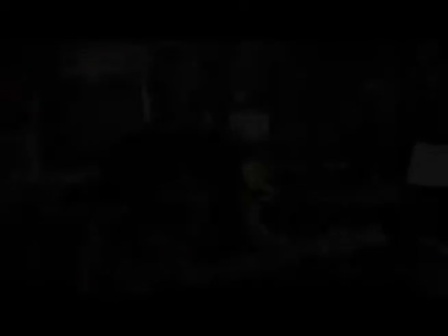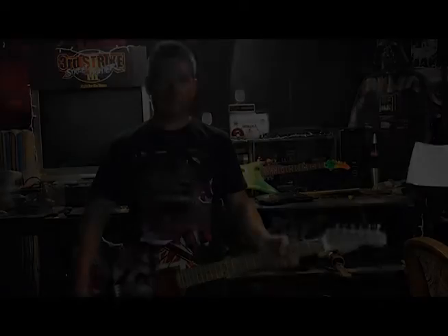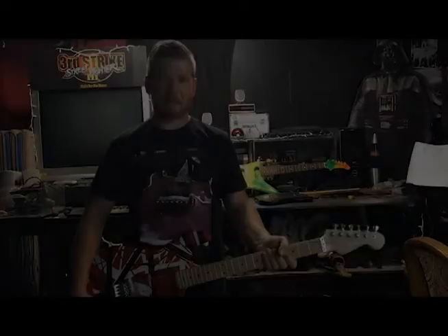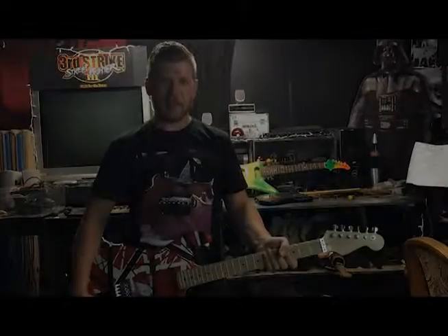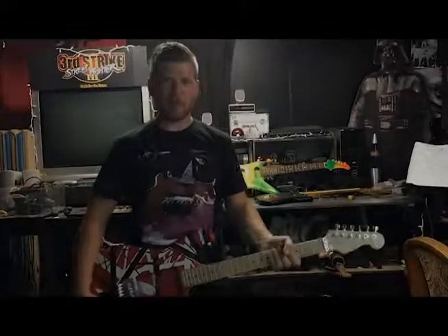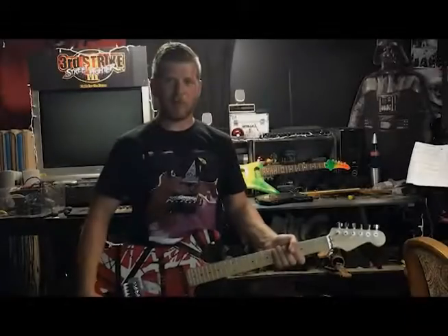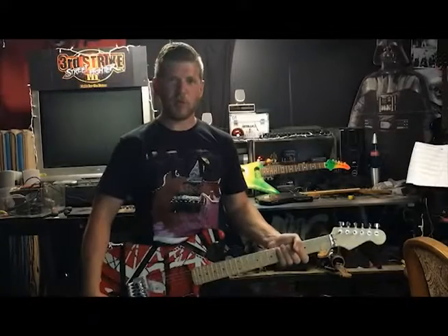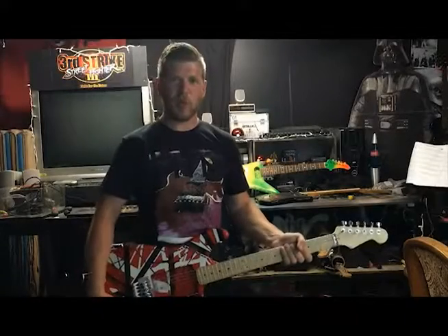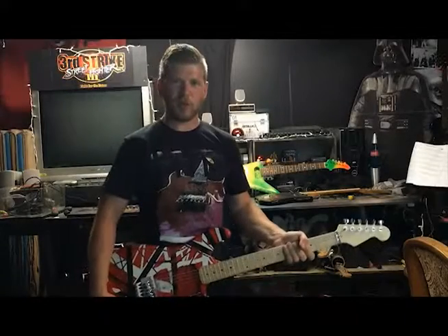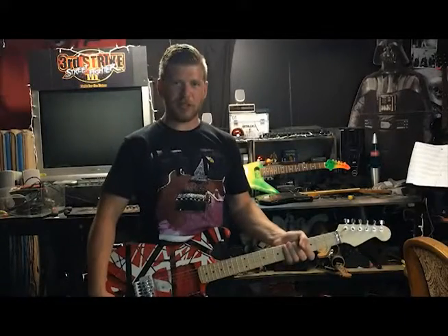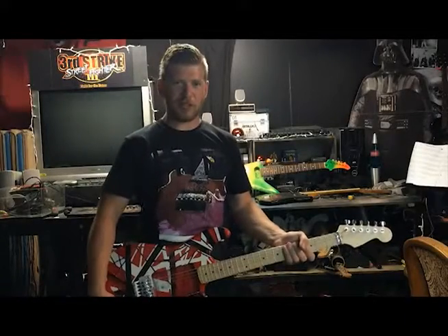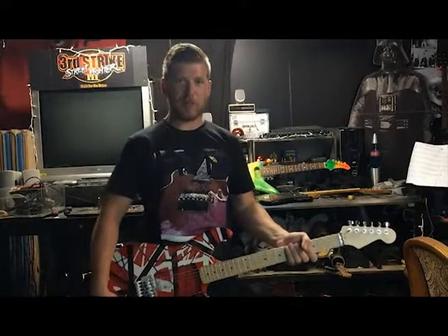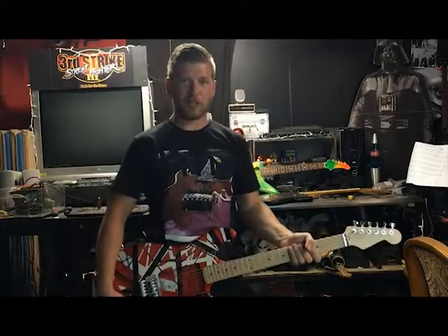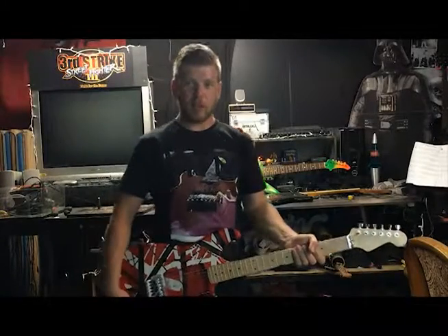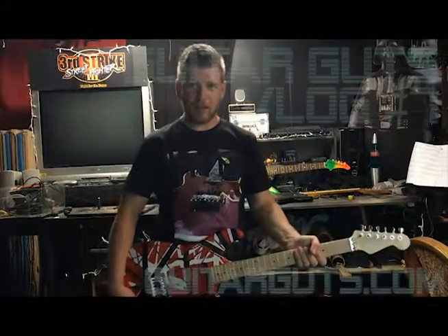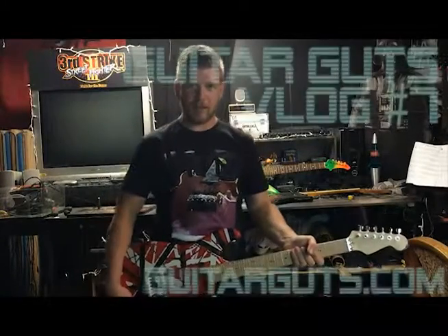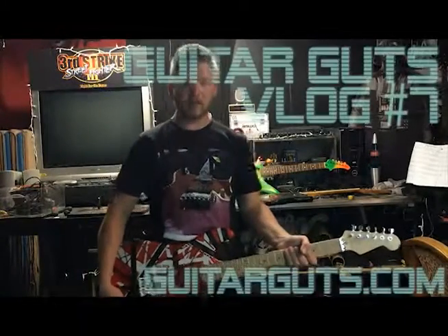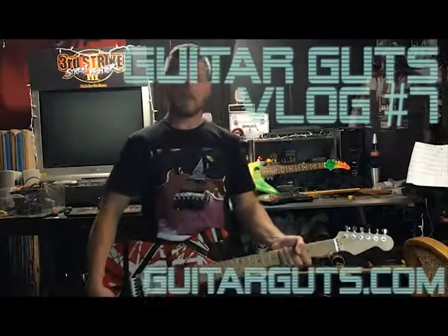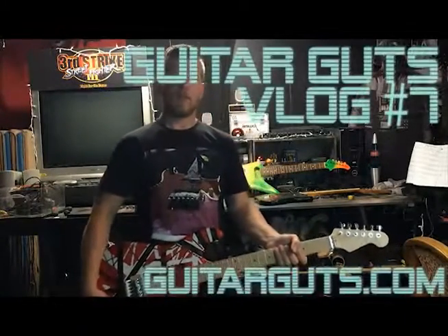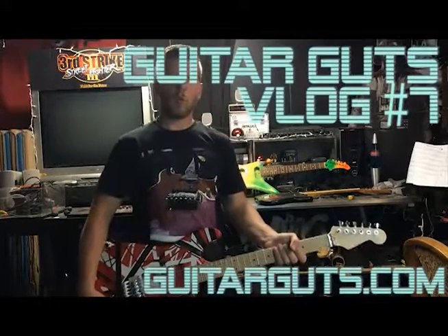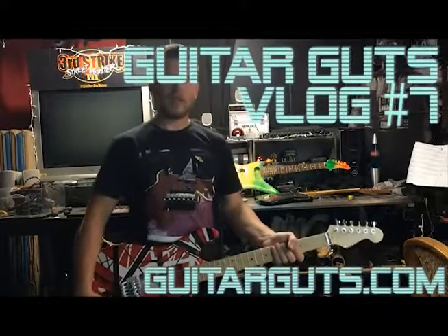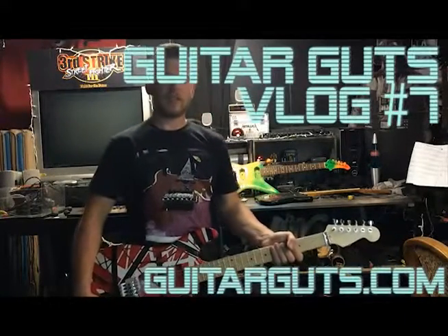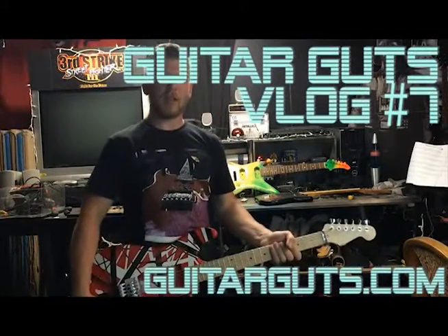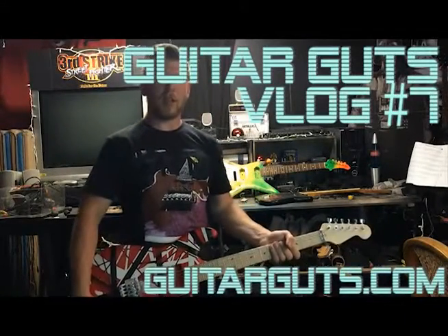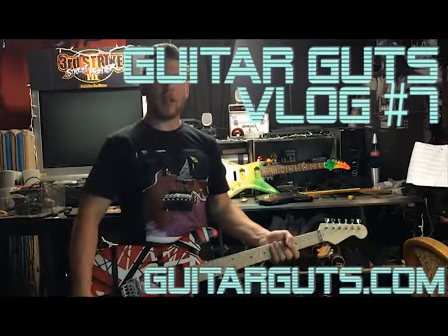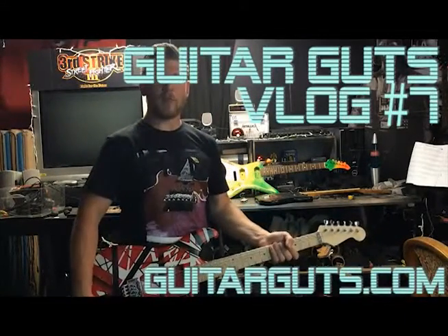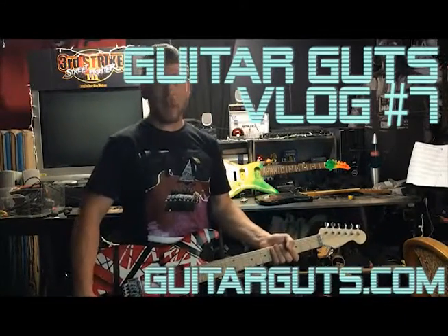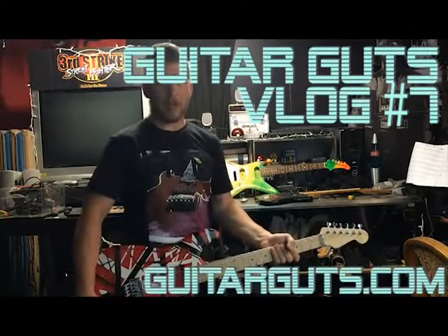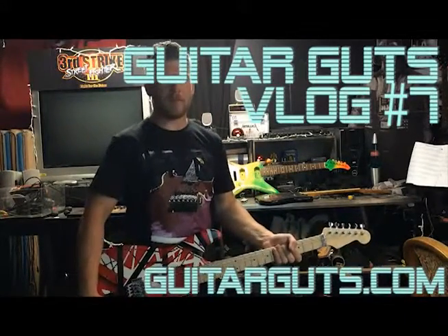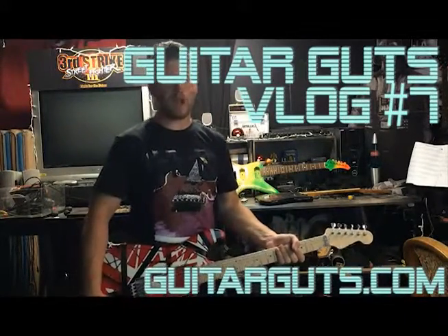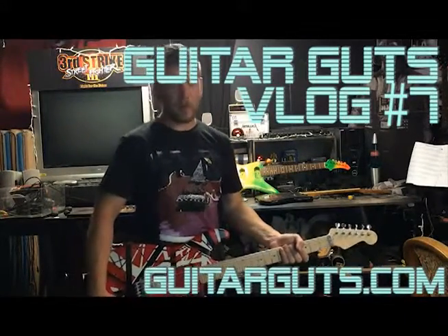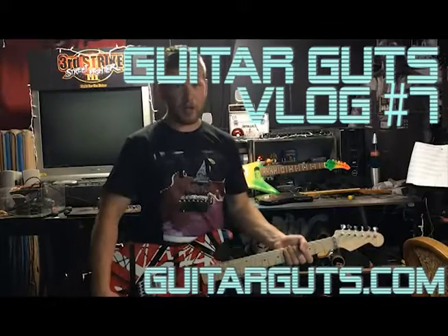Hey, what's up guys? Welcome to another edition of Guitar Guts, the weekly guitar vlog with me, Mark Murray.